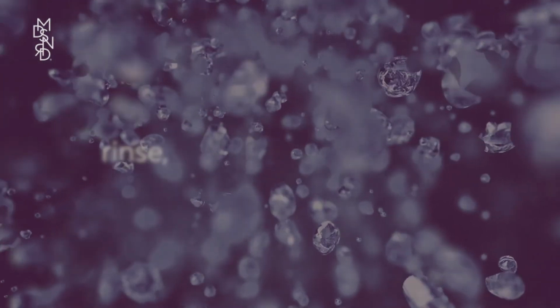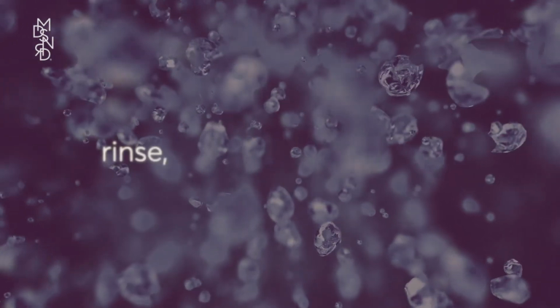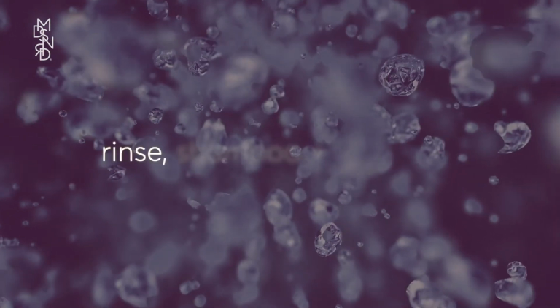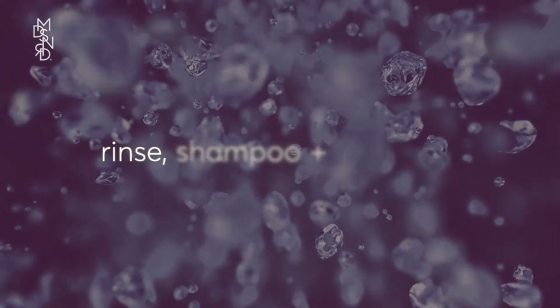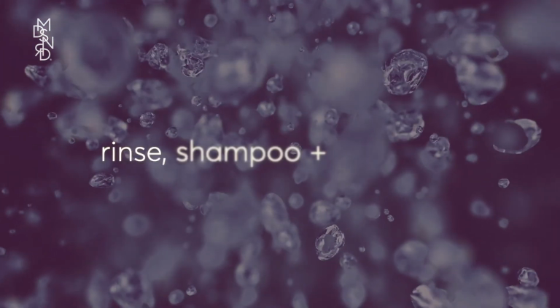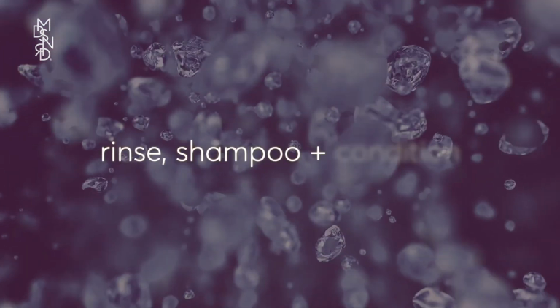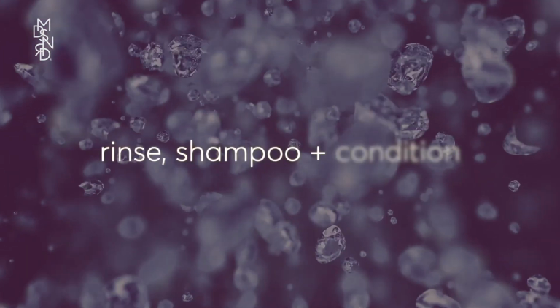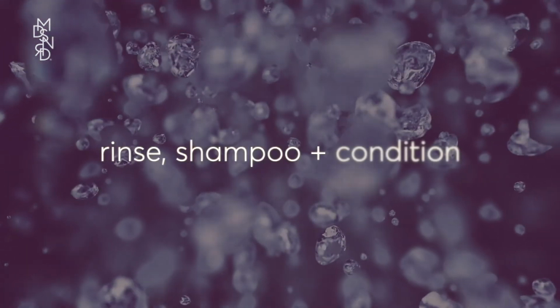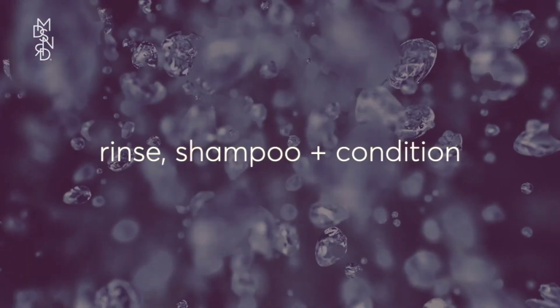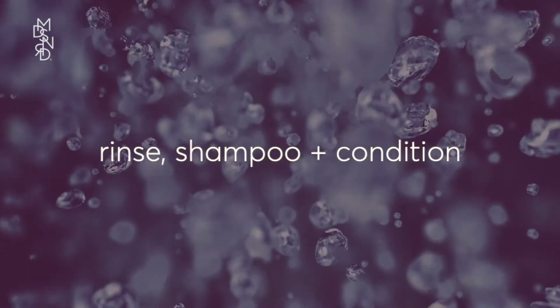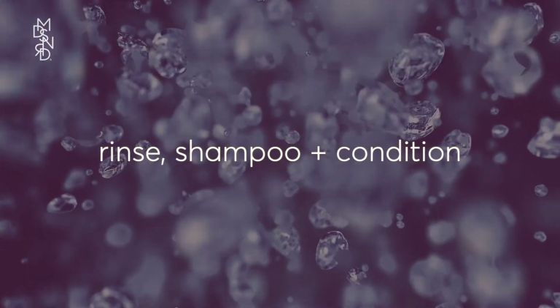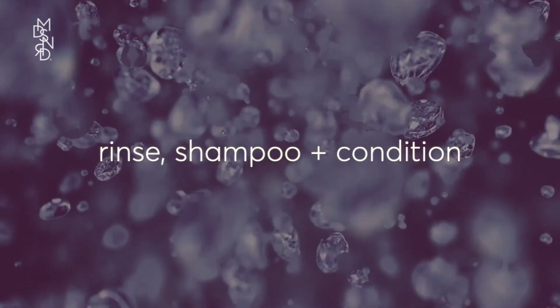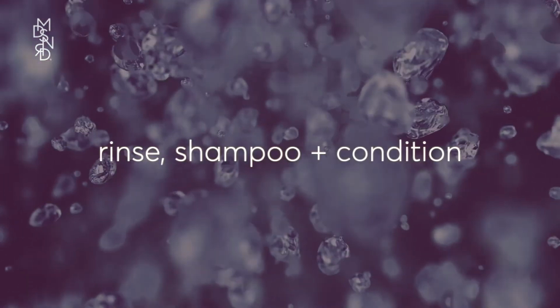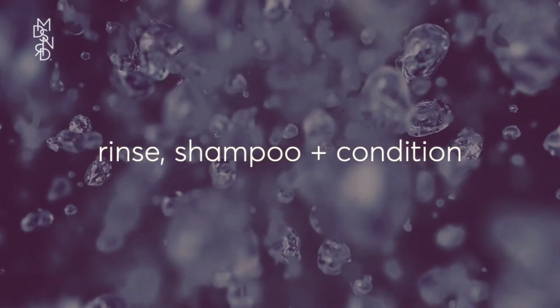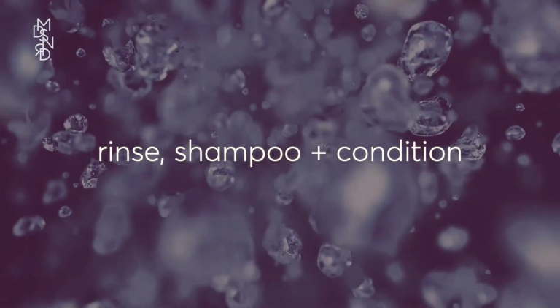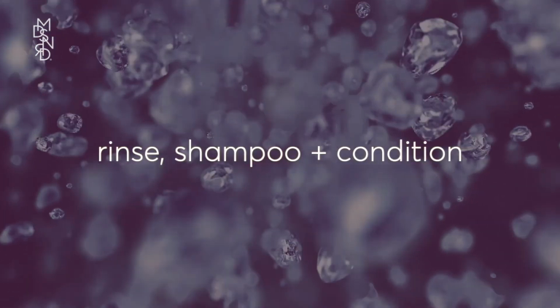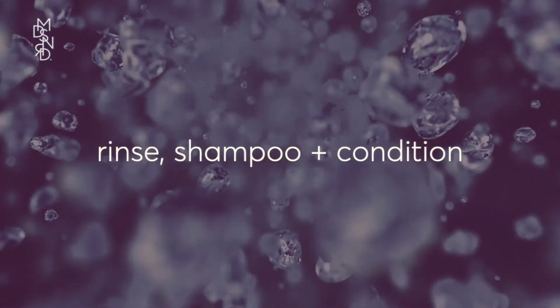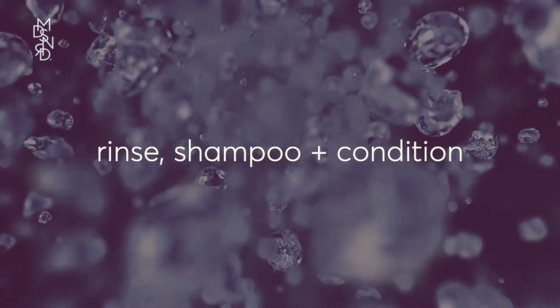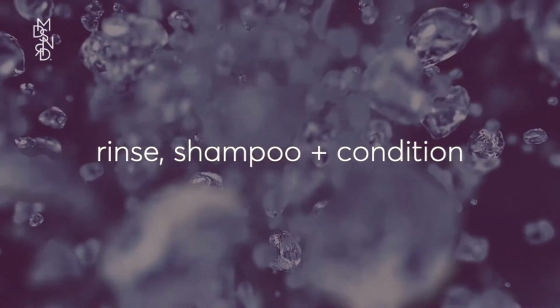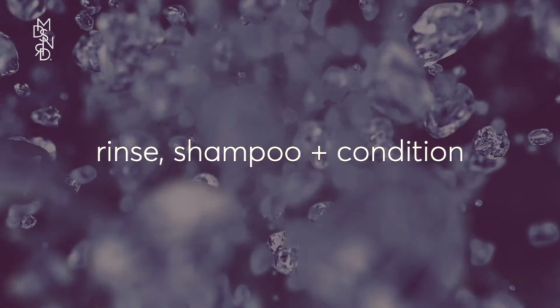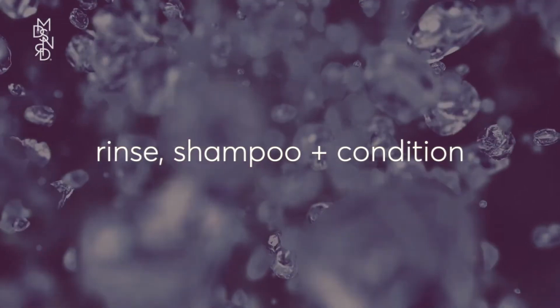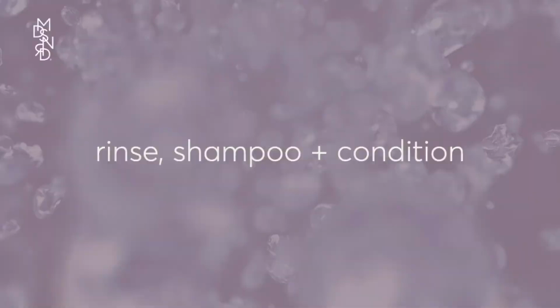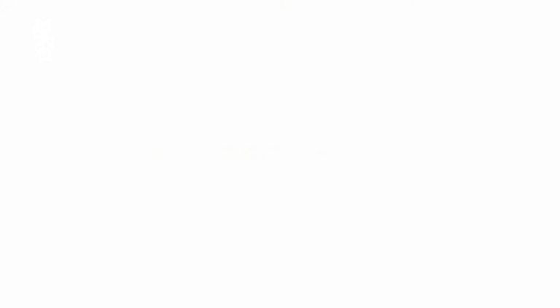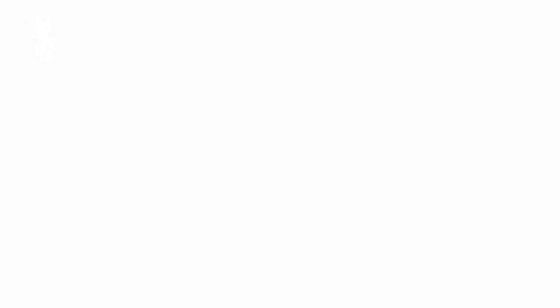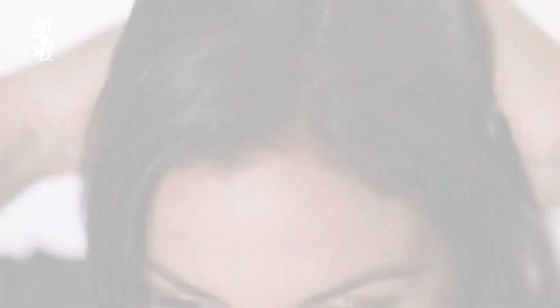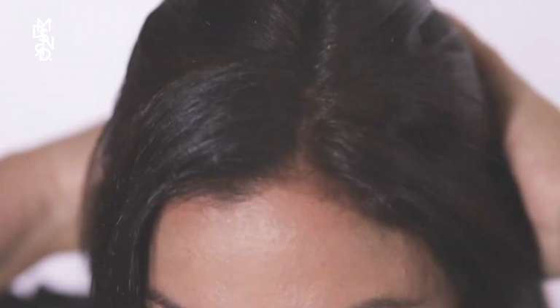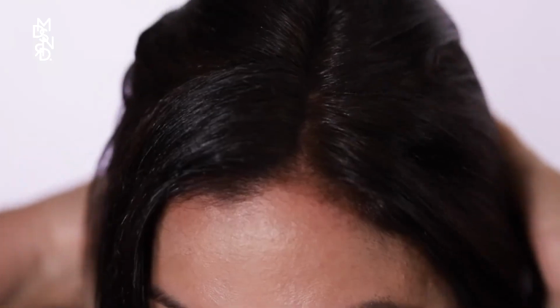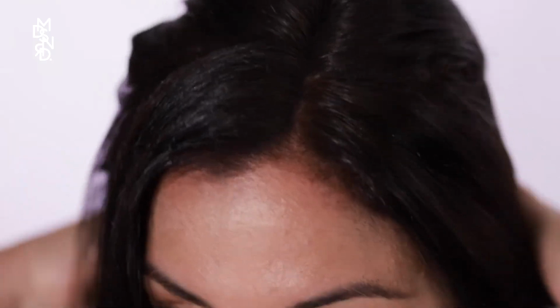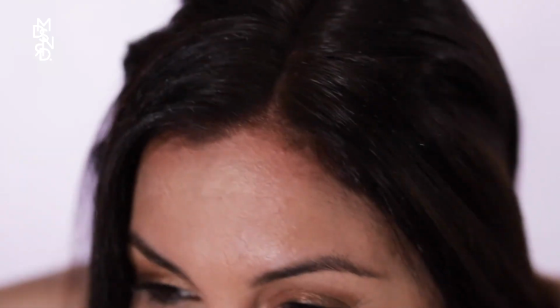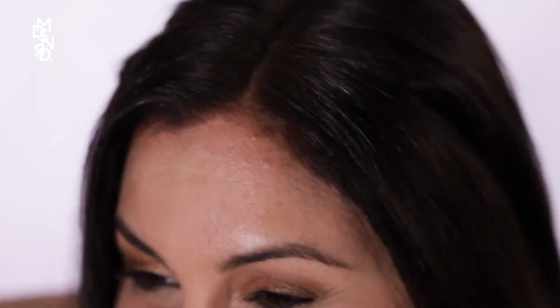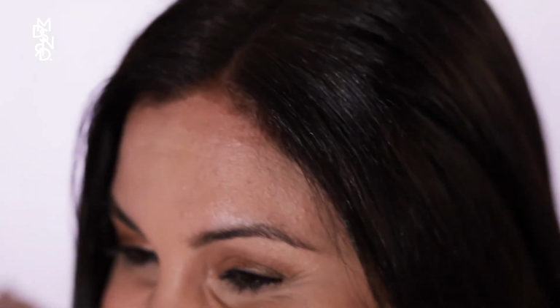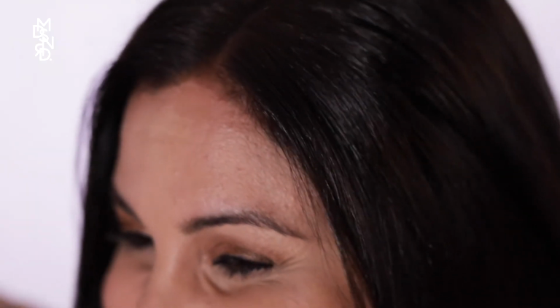When your processing time is up, rinse your hair until the water runs clear. Then shampoo, condition, and enjoy your gorgeous new hair color.